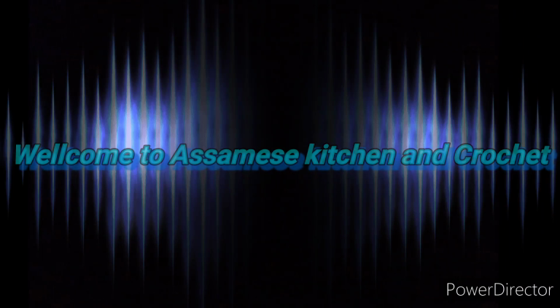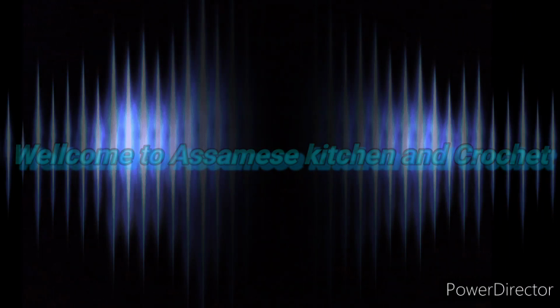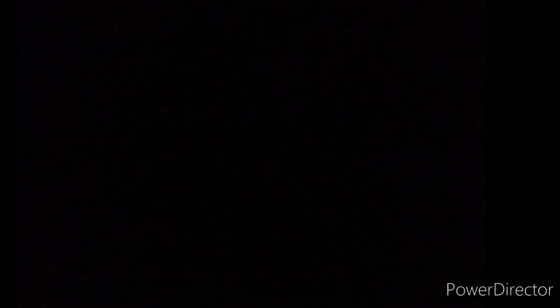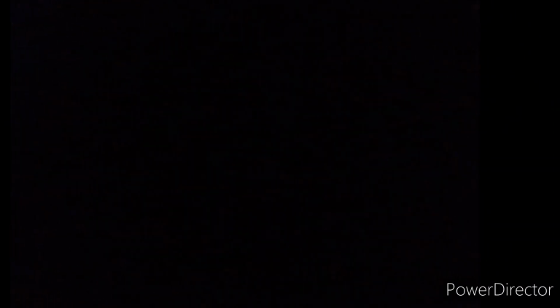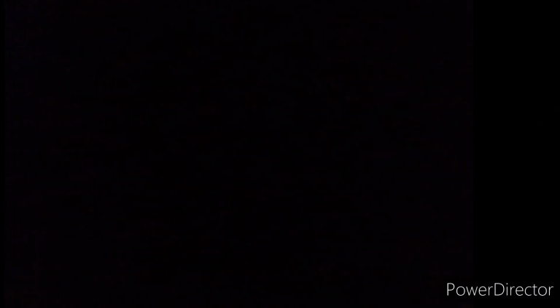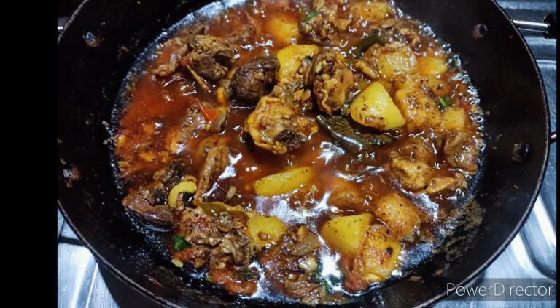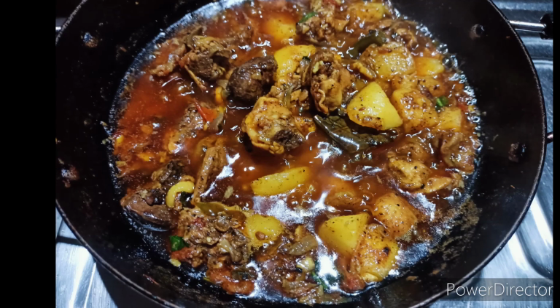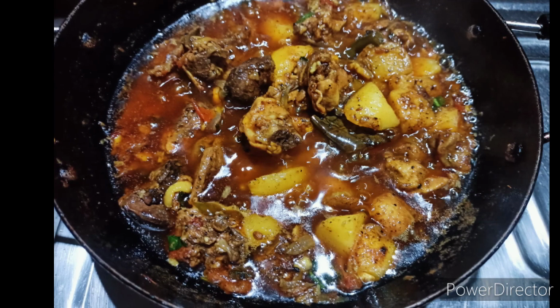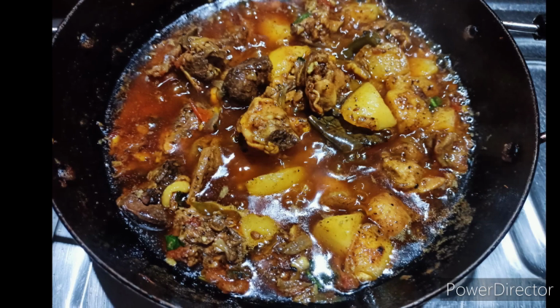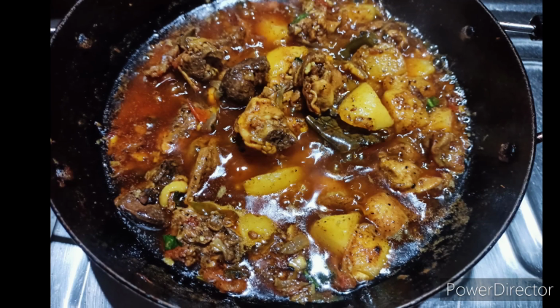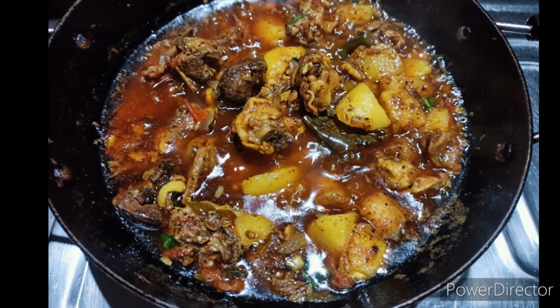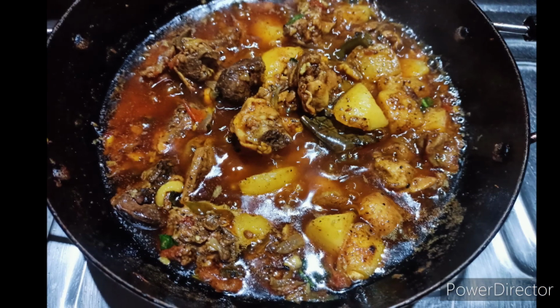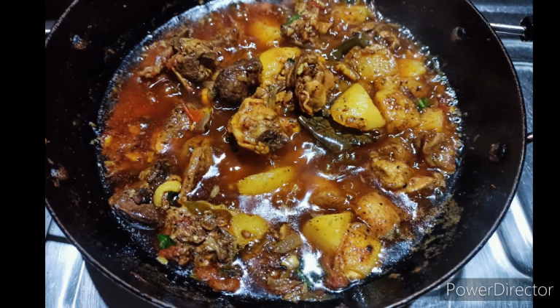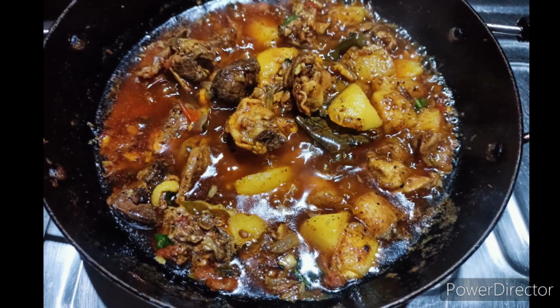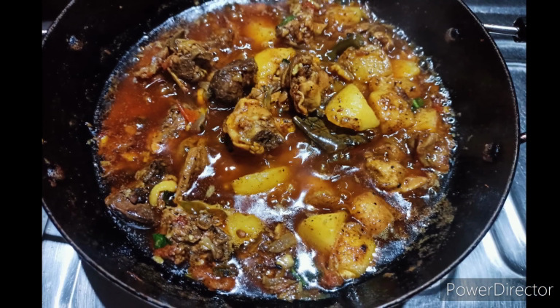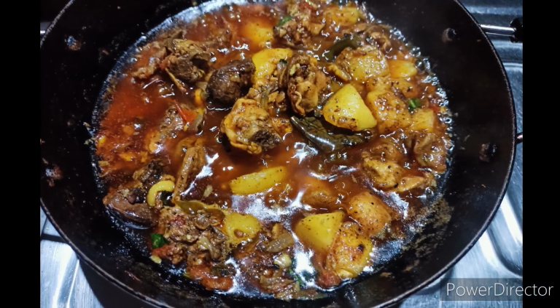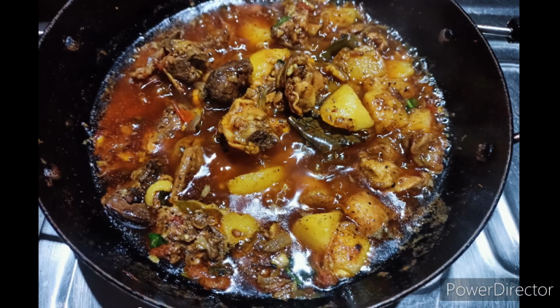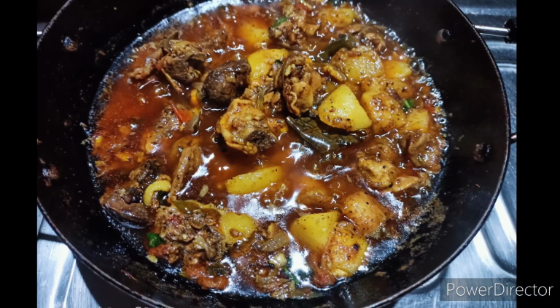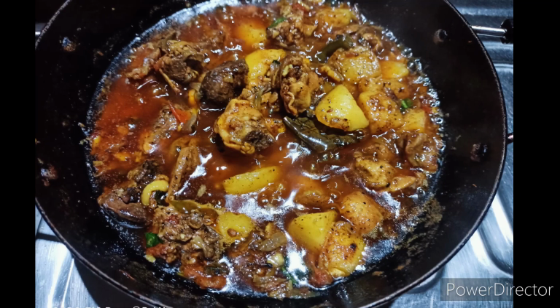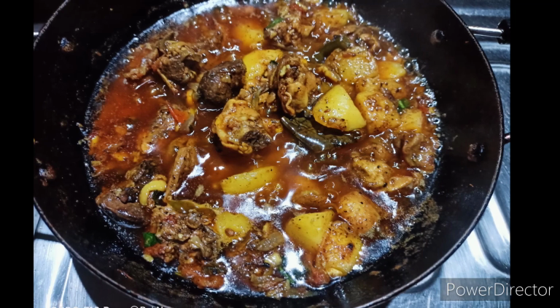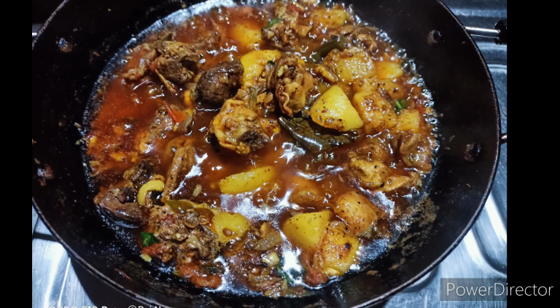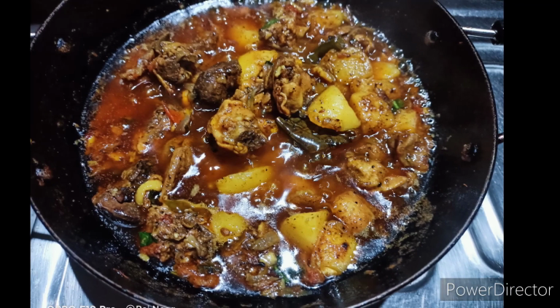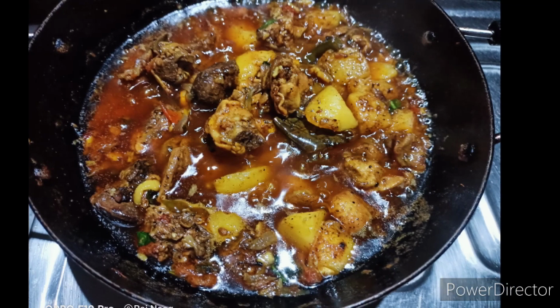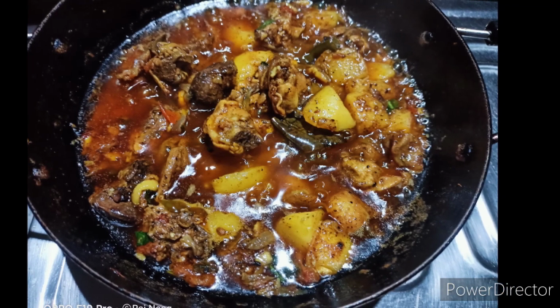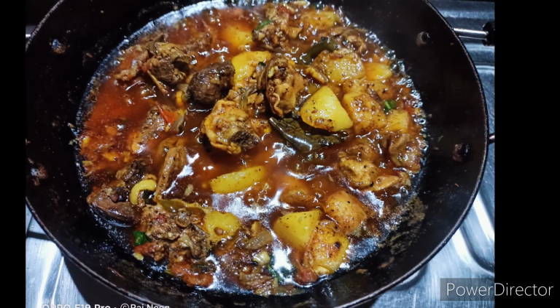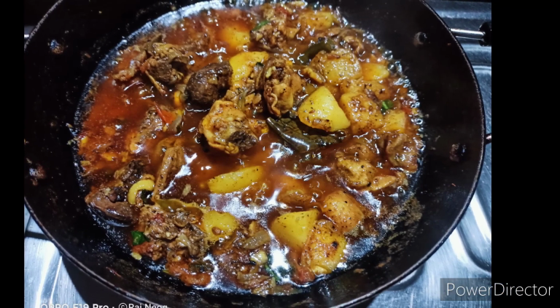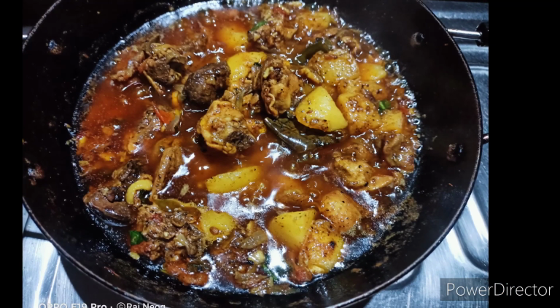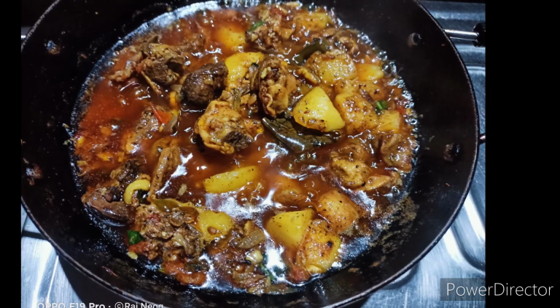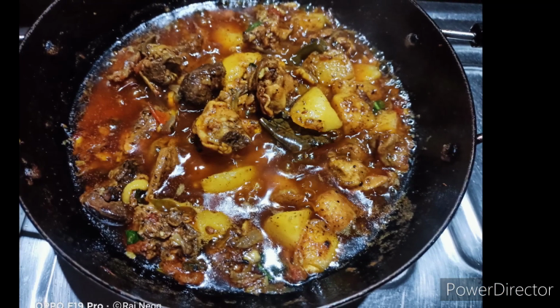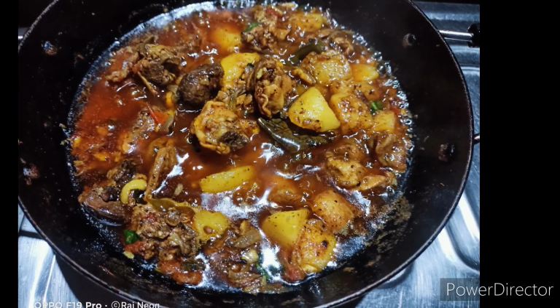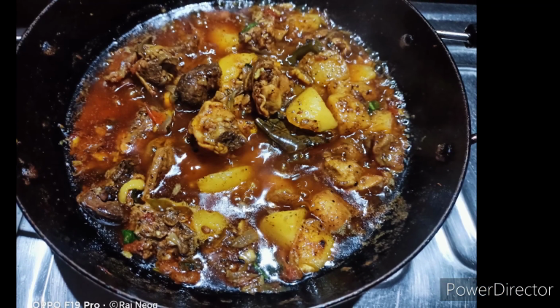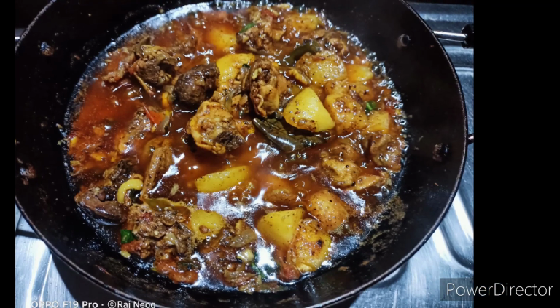Hello, I am sharing the recipe for today's video.